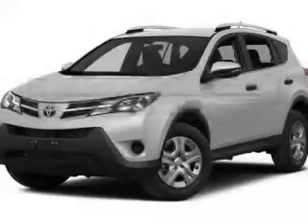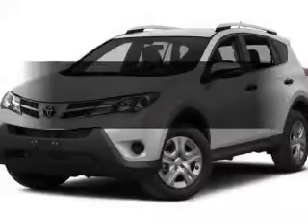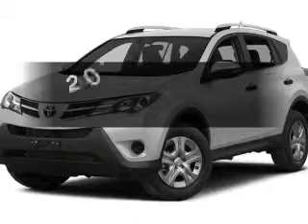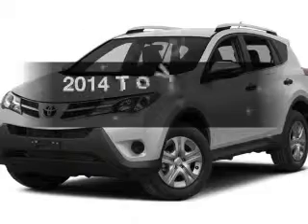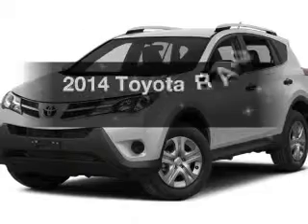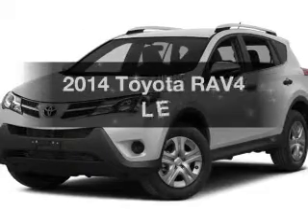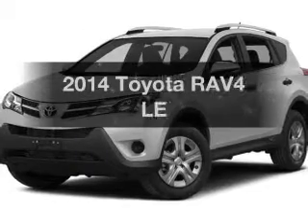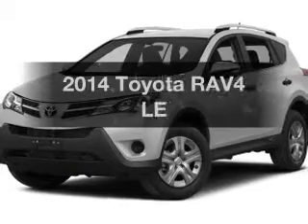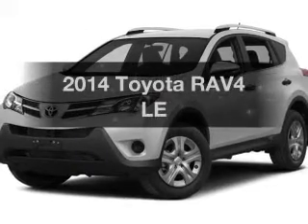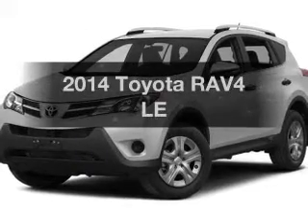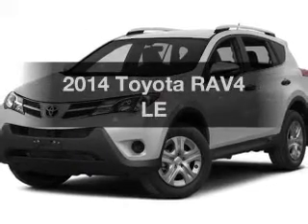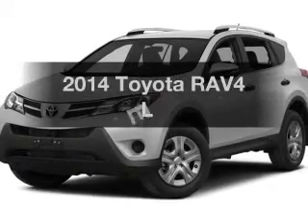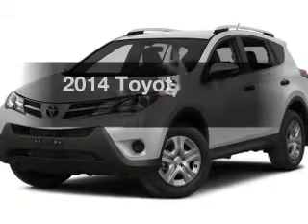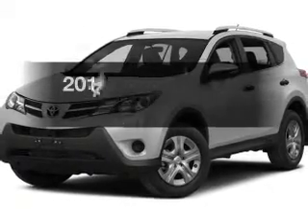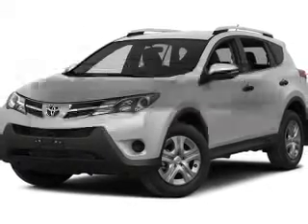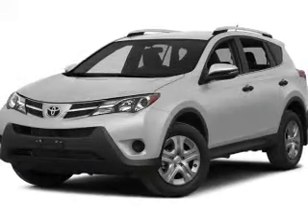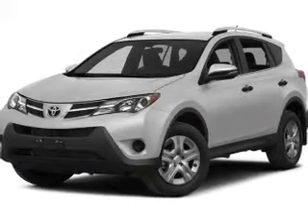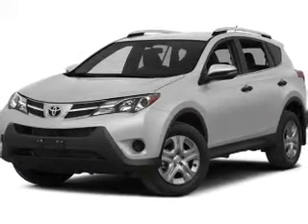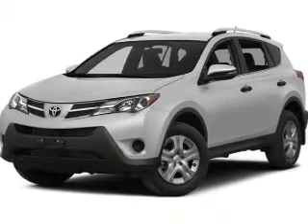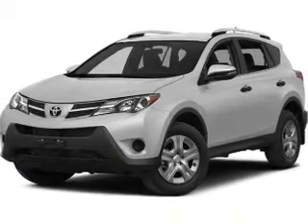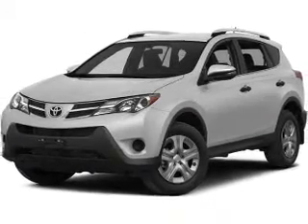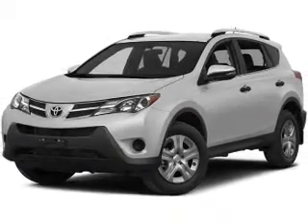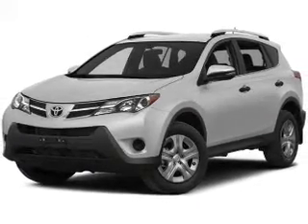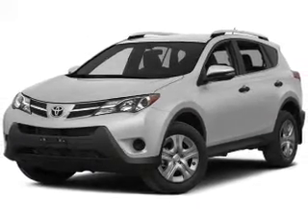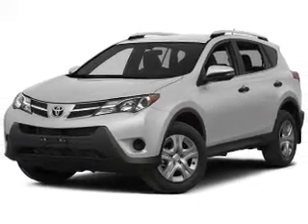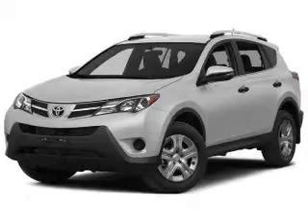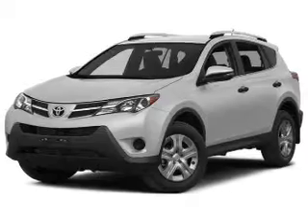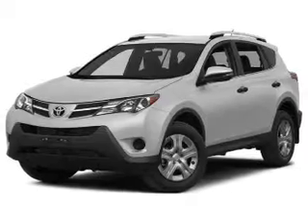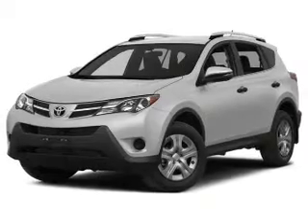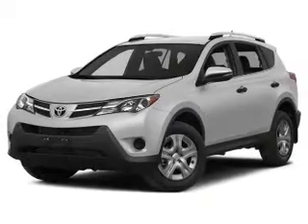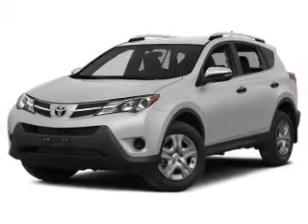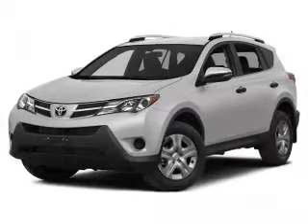Check out this 2014 Toyota RAV4. If you're looking for a first-rate auto, this one could be yours today.